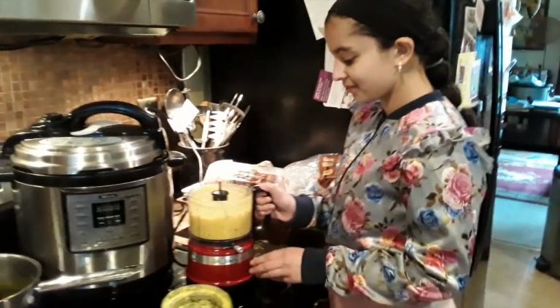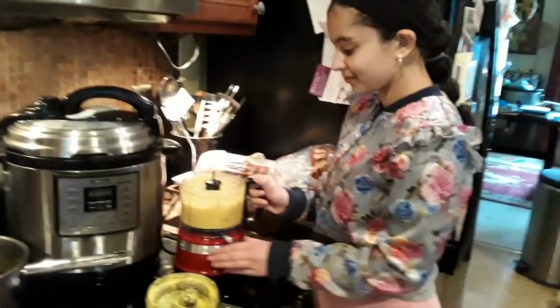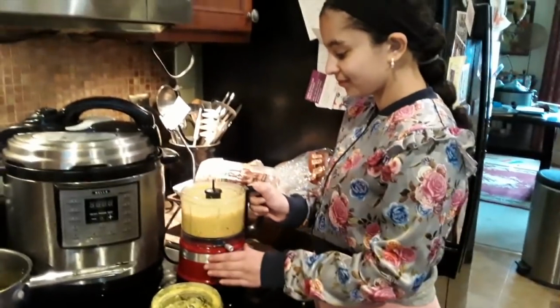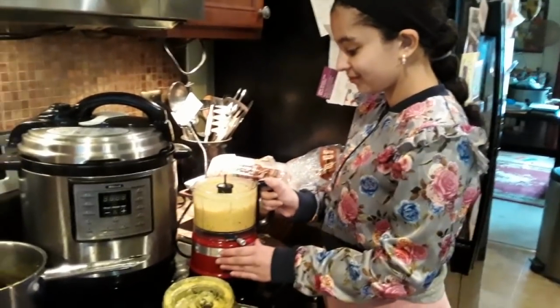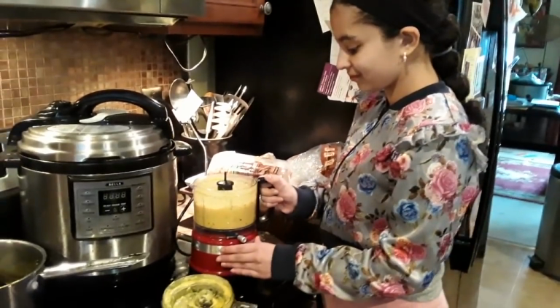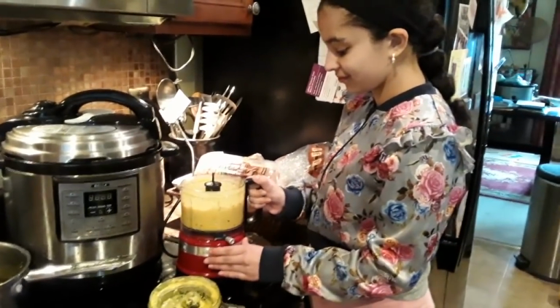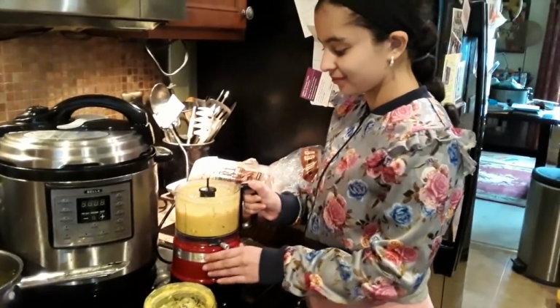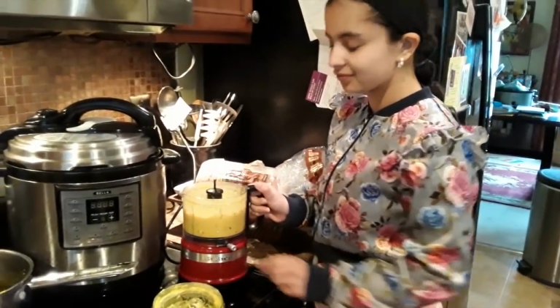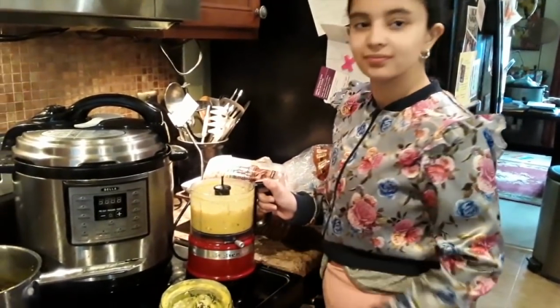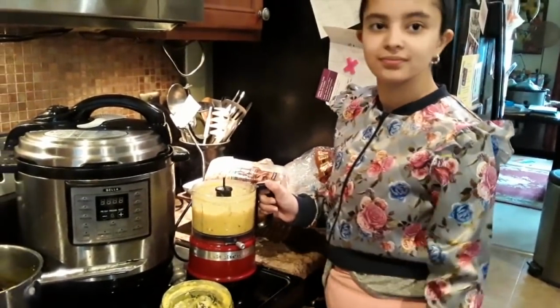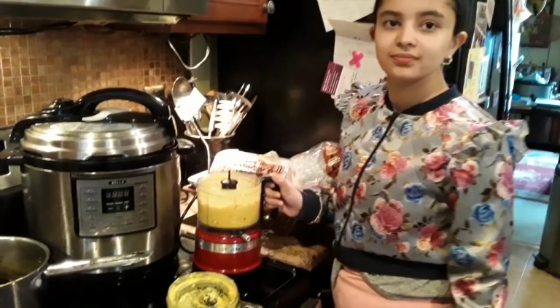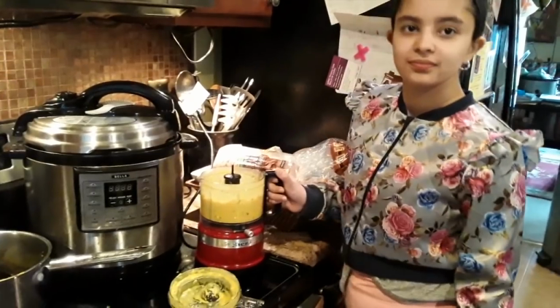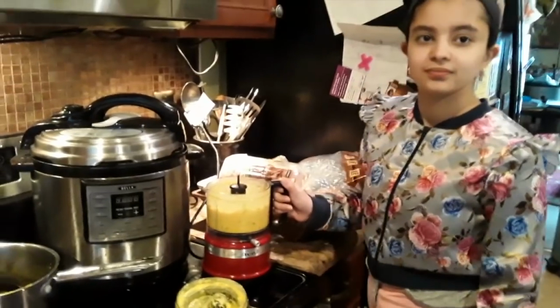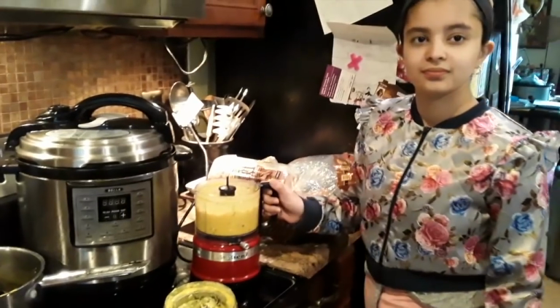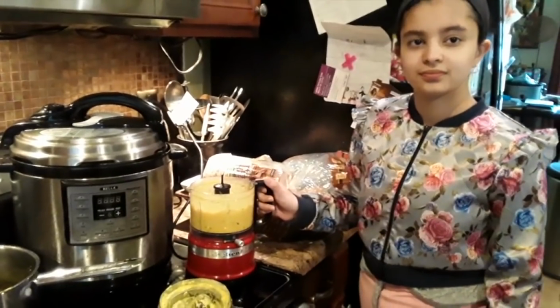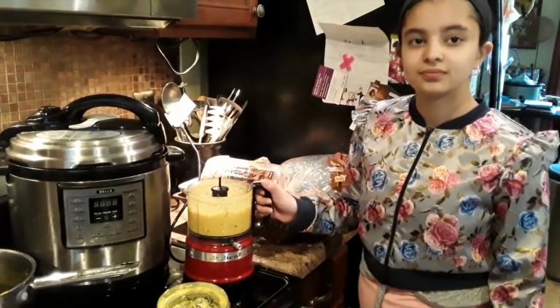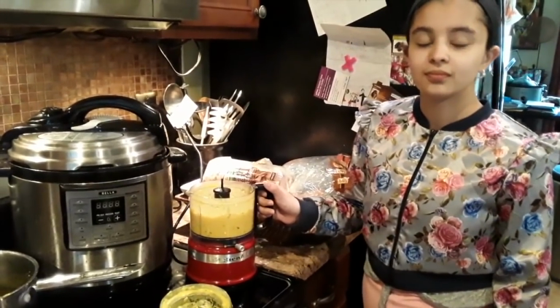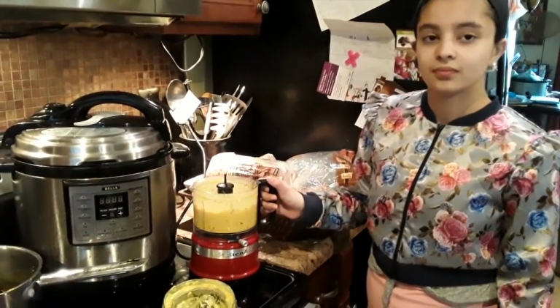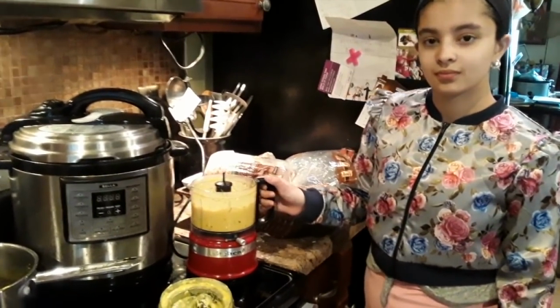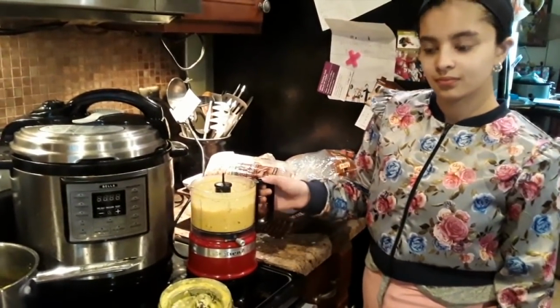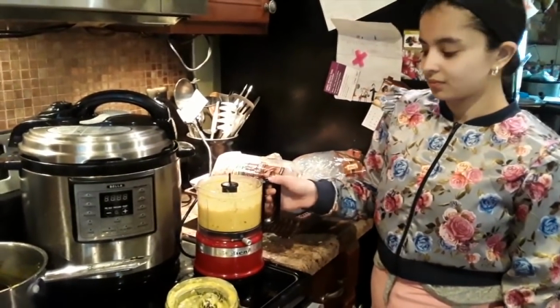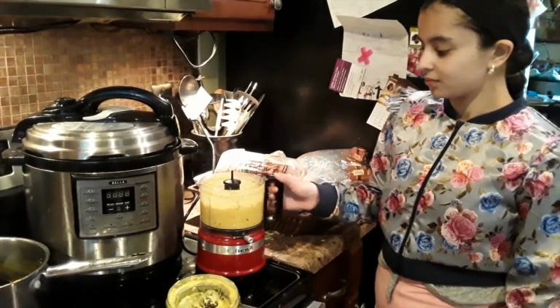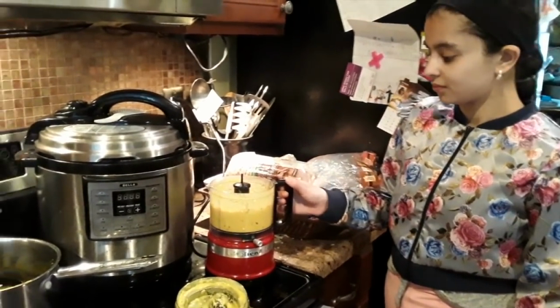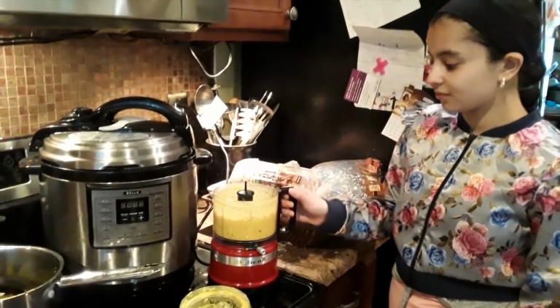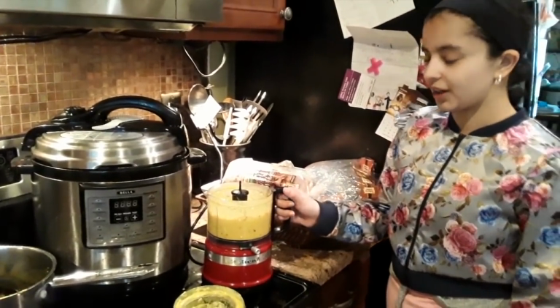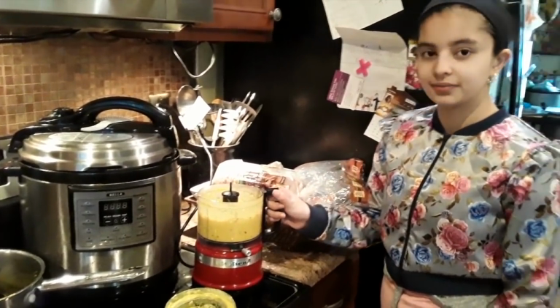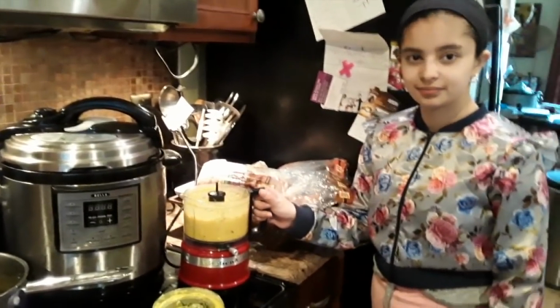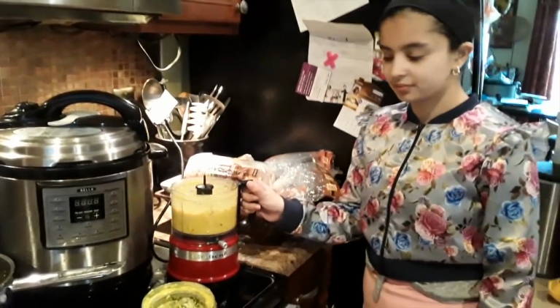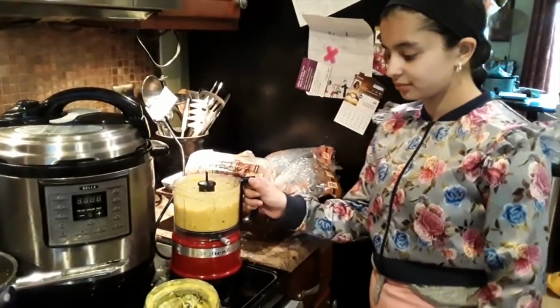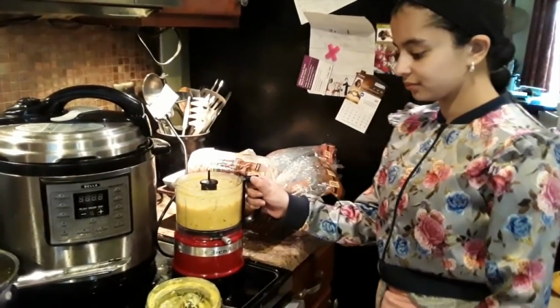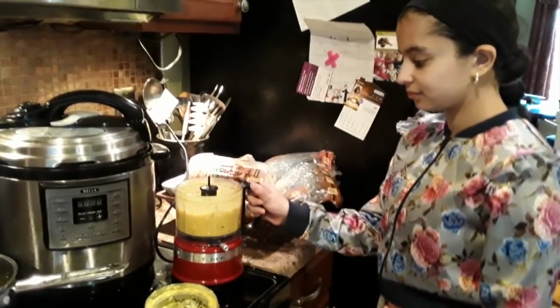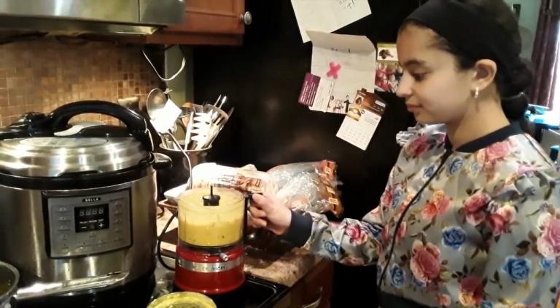The only thing missing is a little bit of daal browning at the beginning — I think the little lentils. But other than that, this is how we like it.